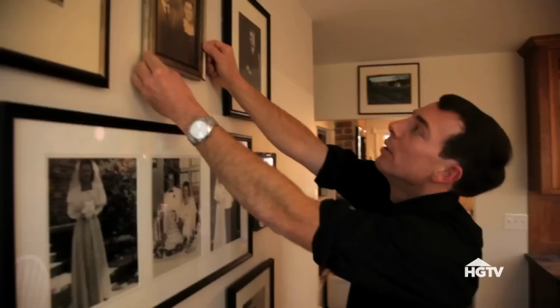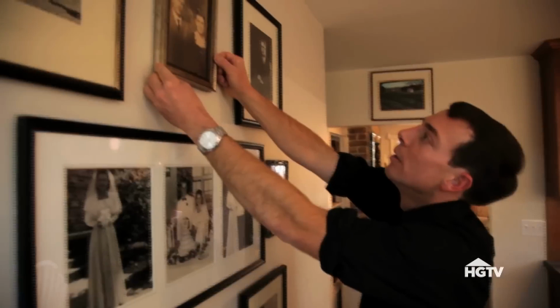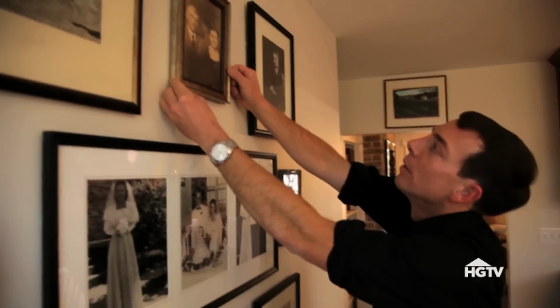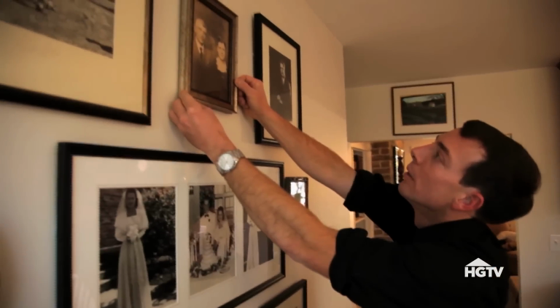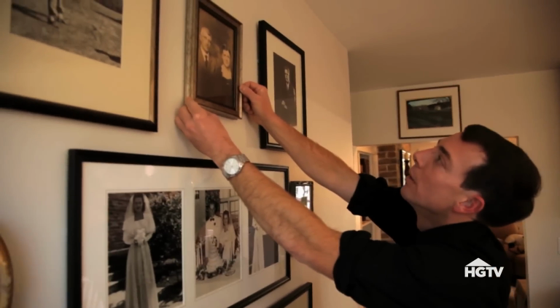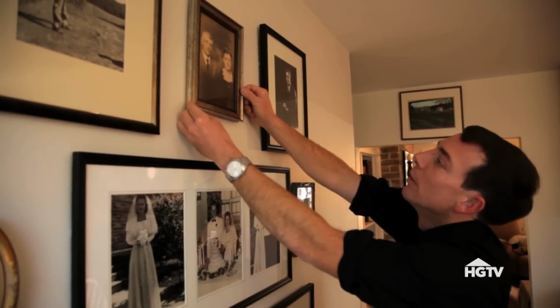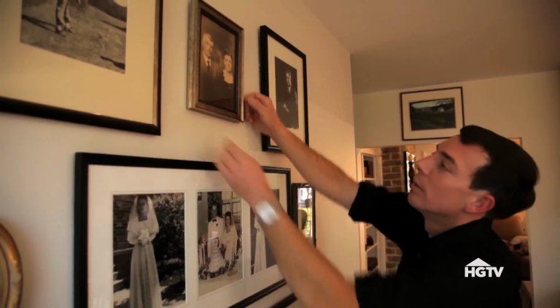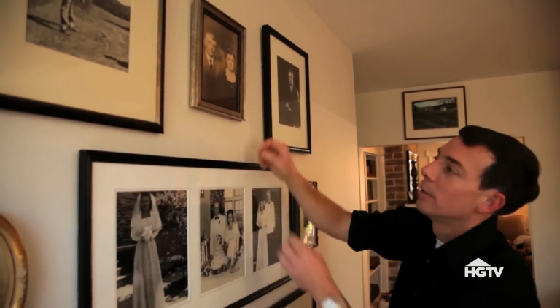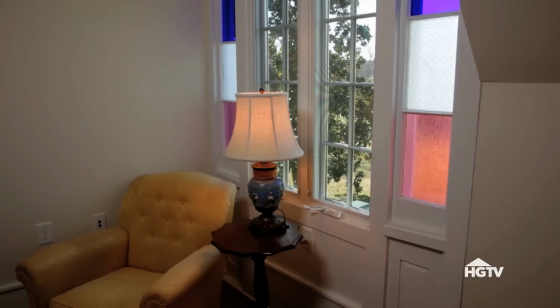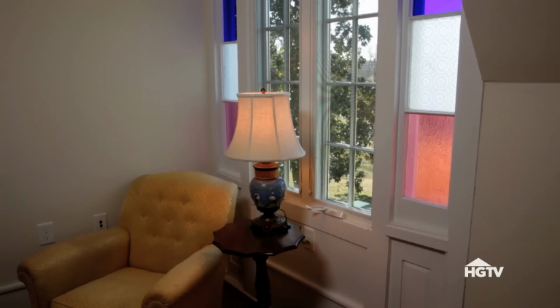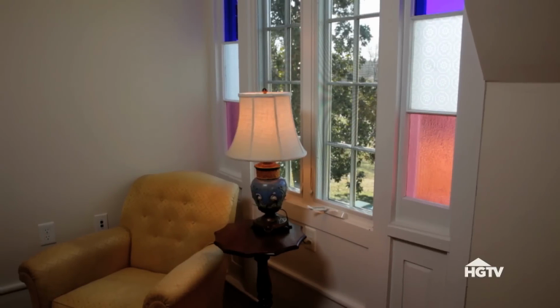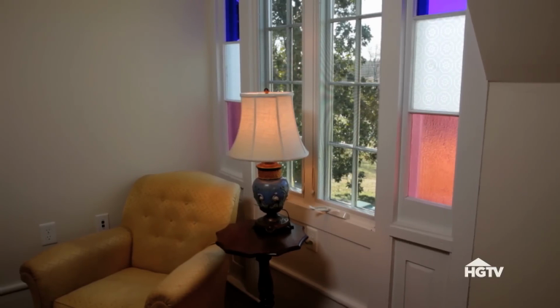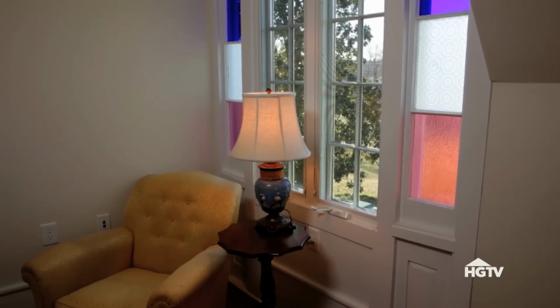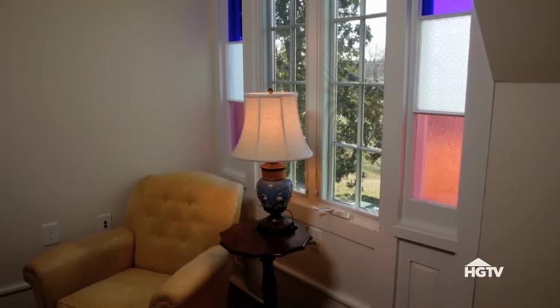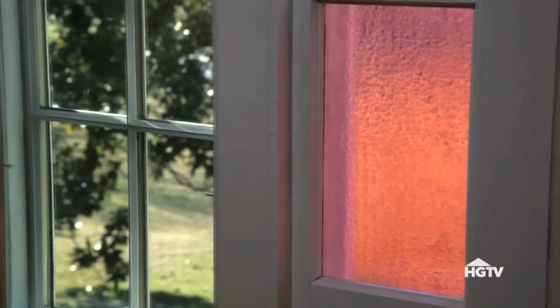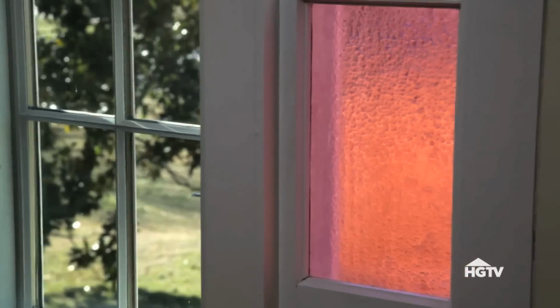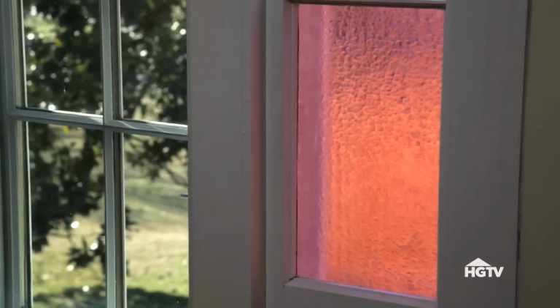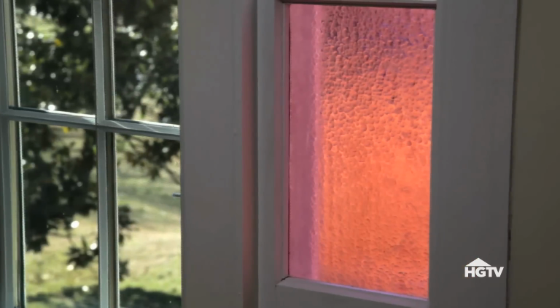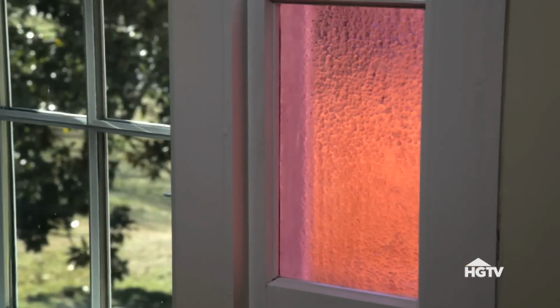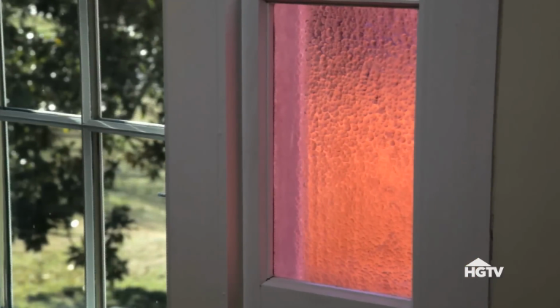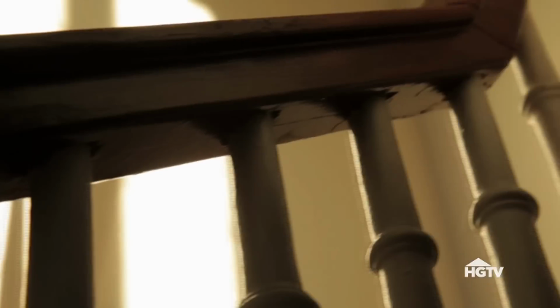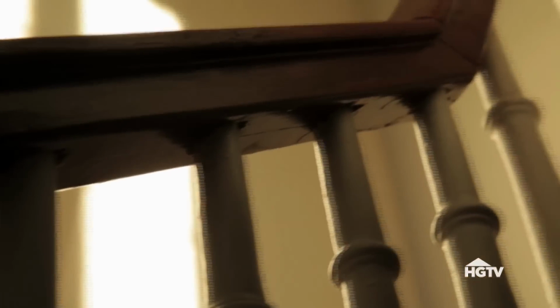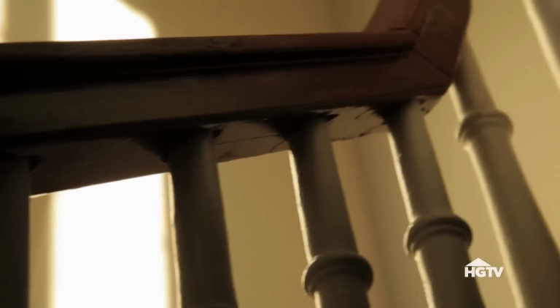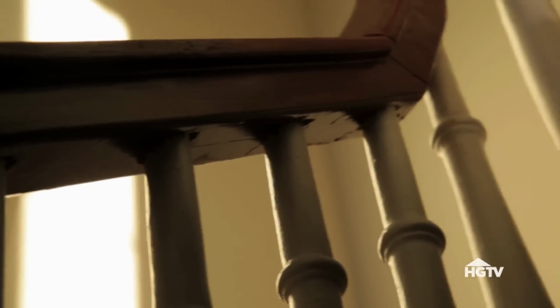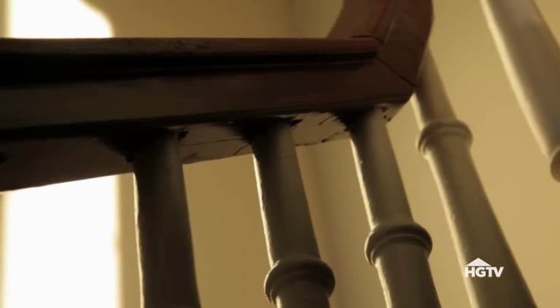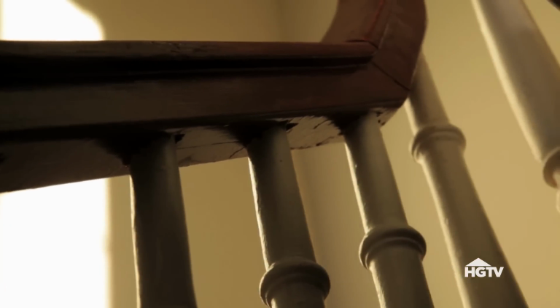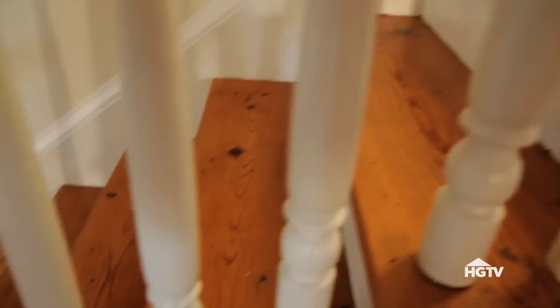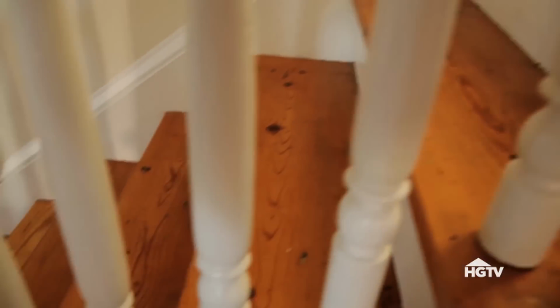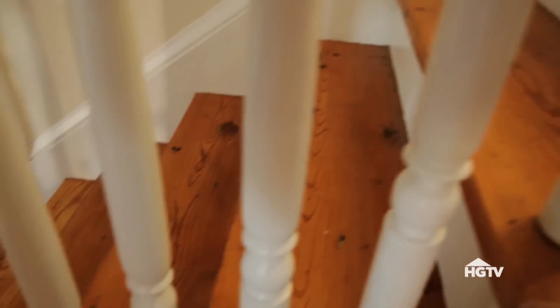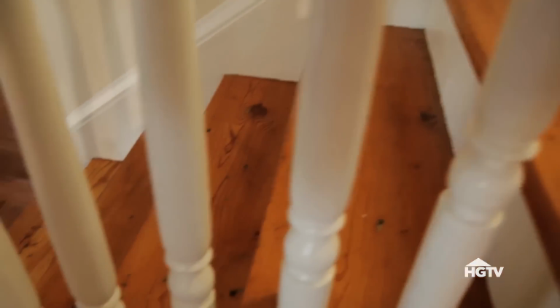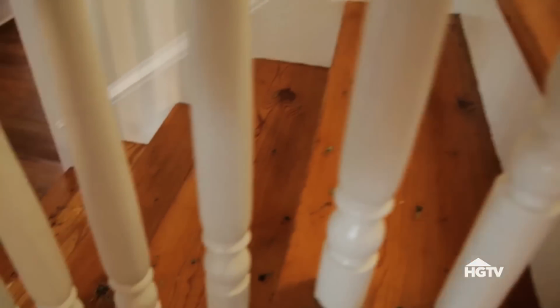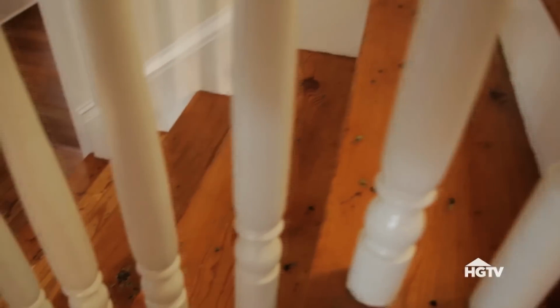The house has a lot of neat features — windows with the original panes of glass, and the banisters and the floors are original.